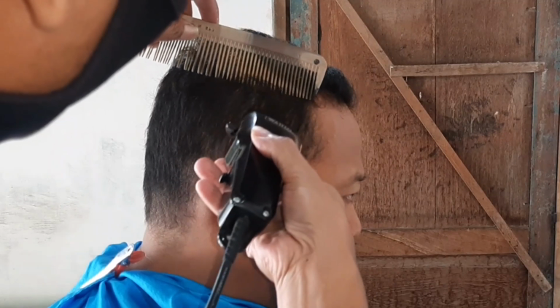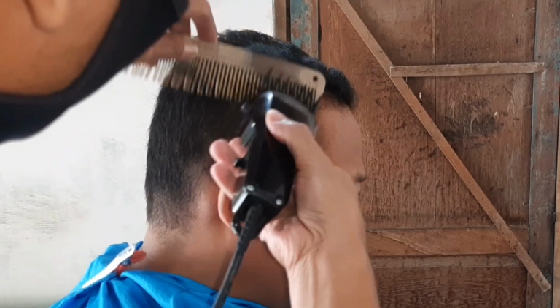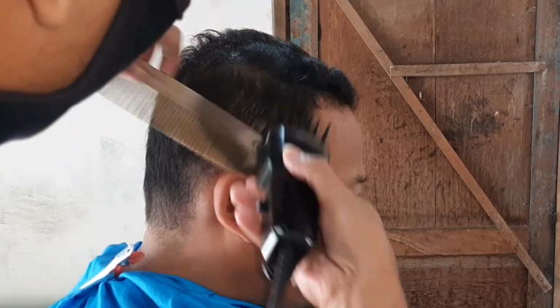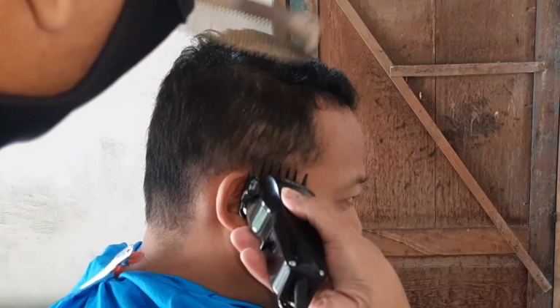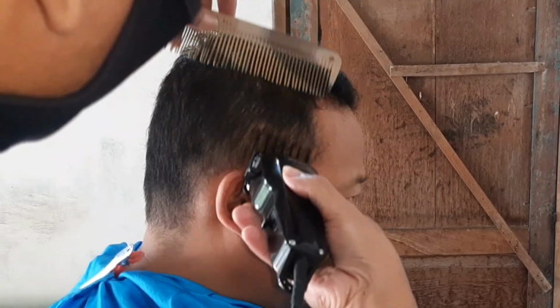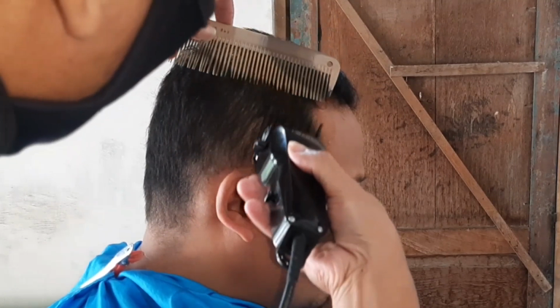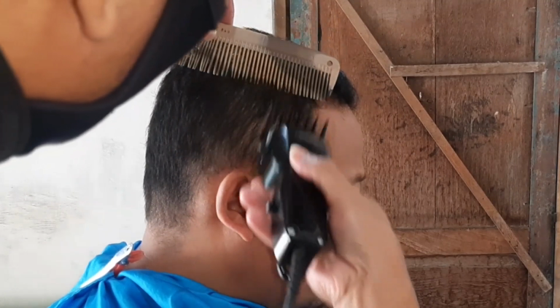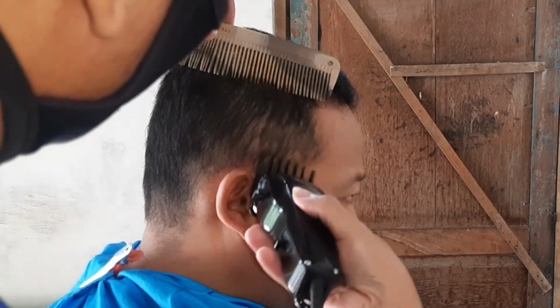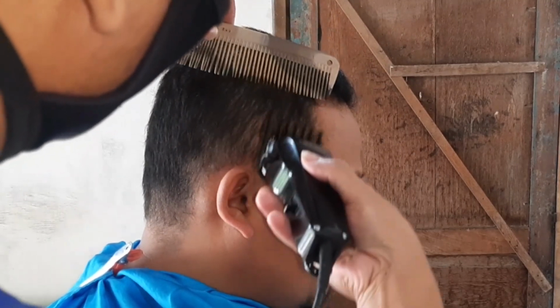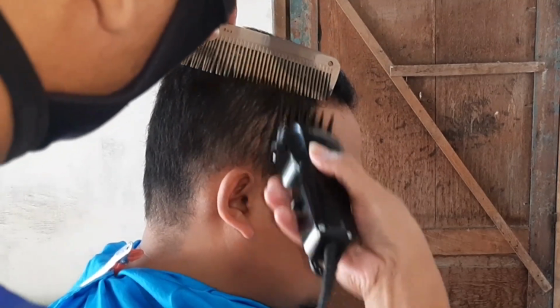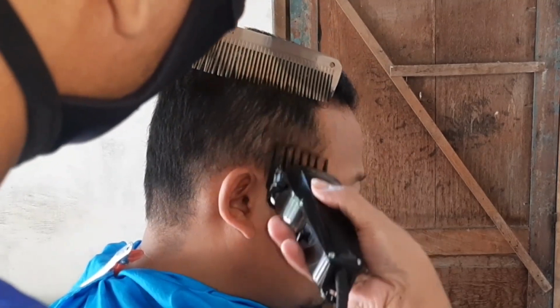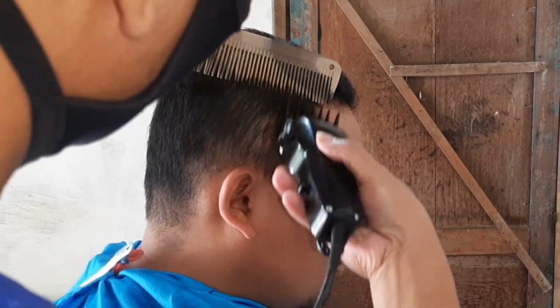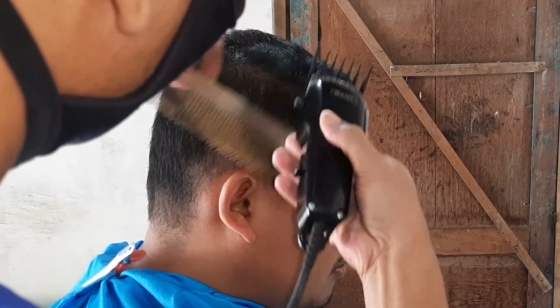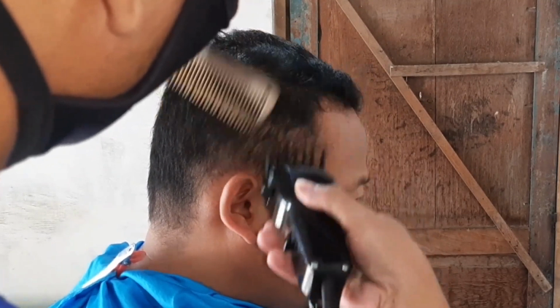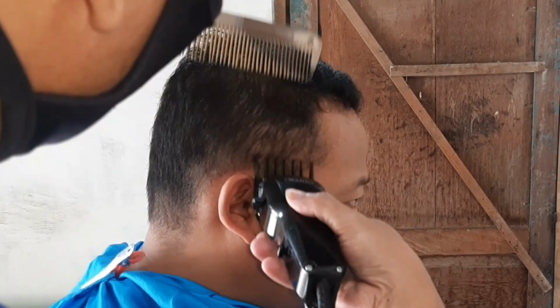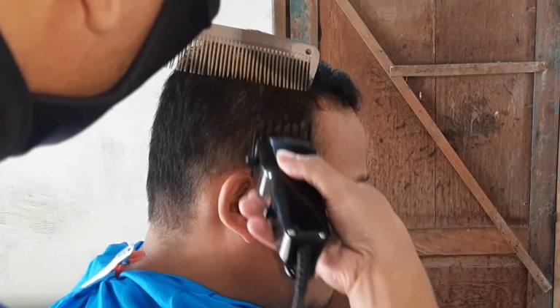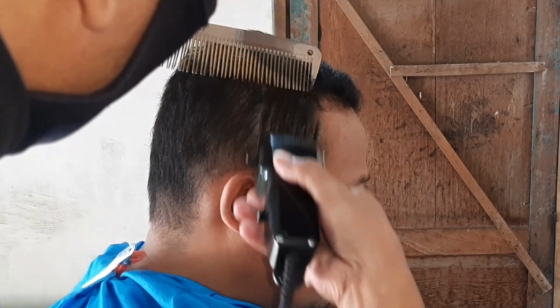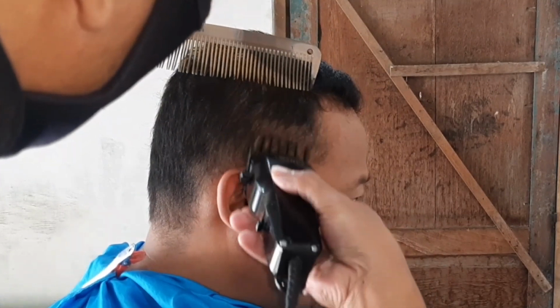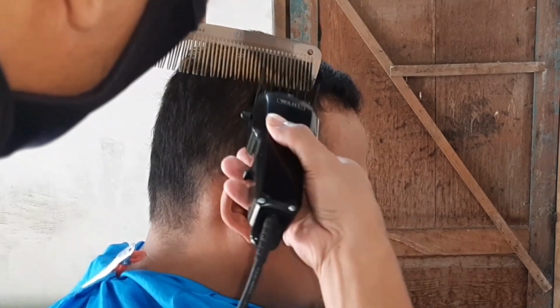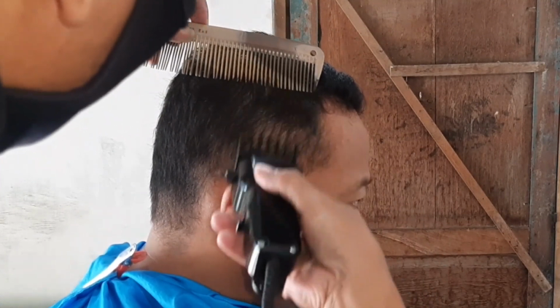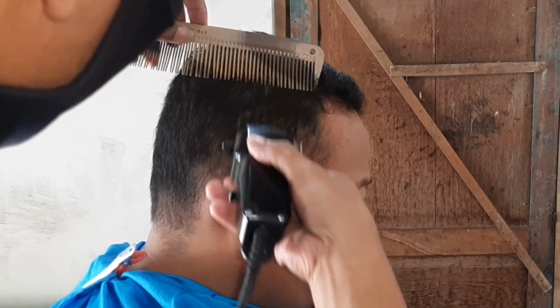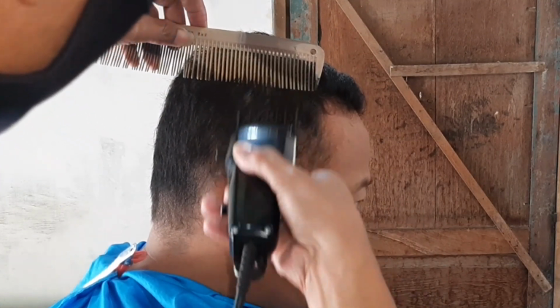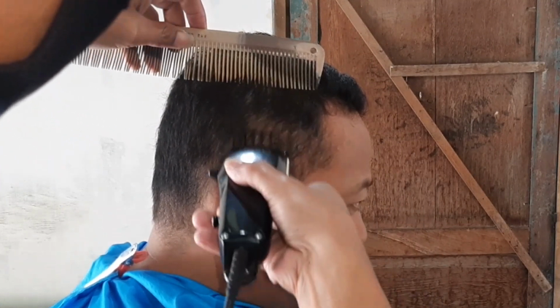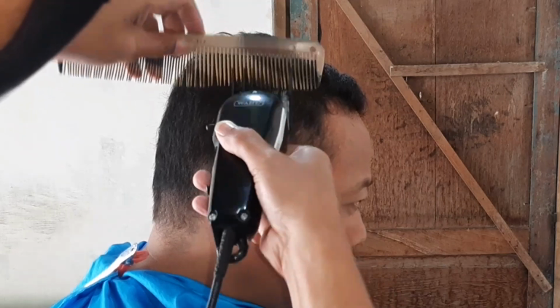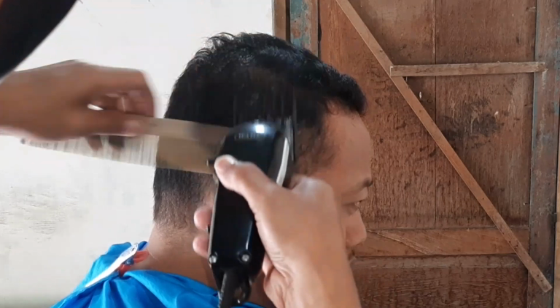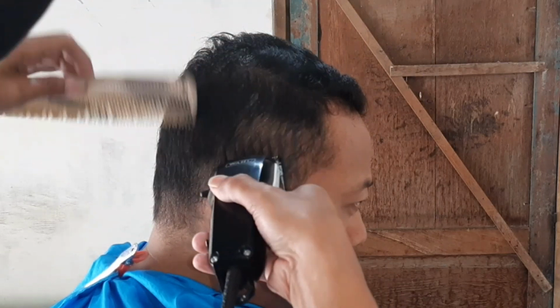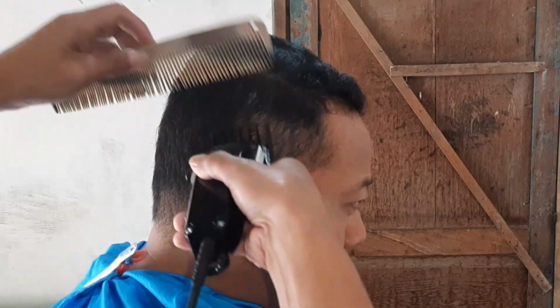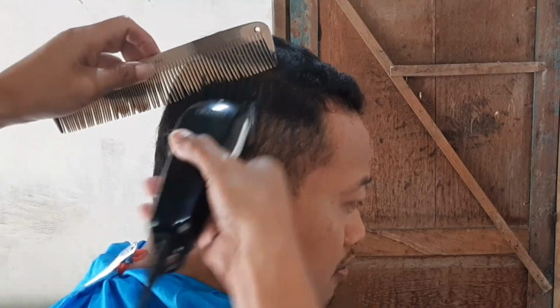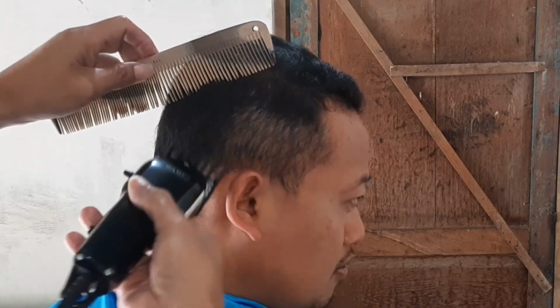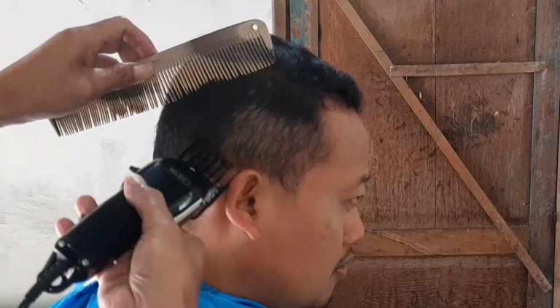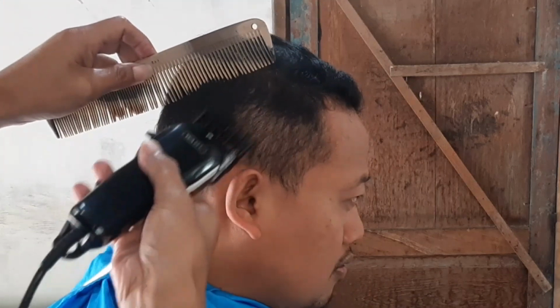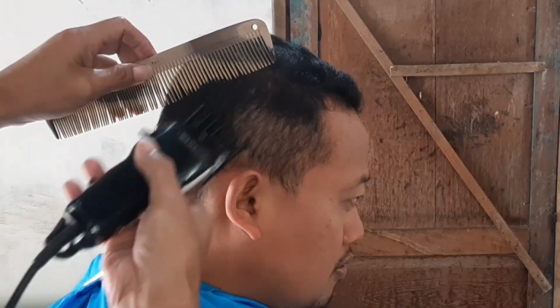Hello, Assalamualaikum warahmatullahi wabarakatuh. Kita kupas ya.